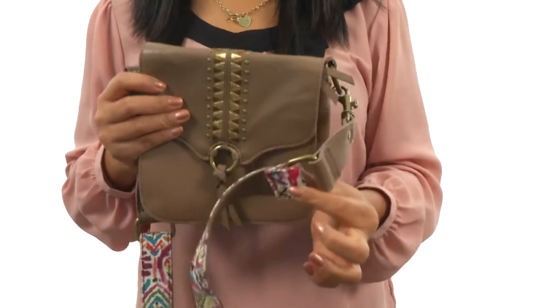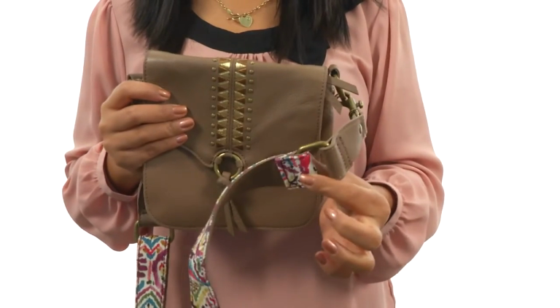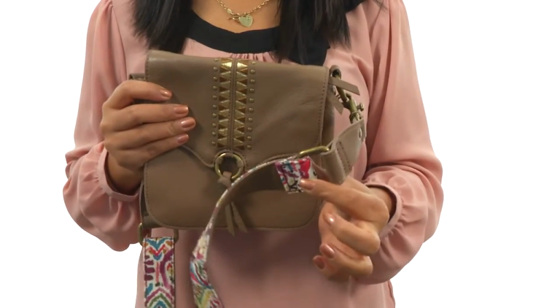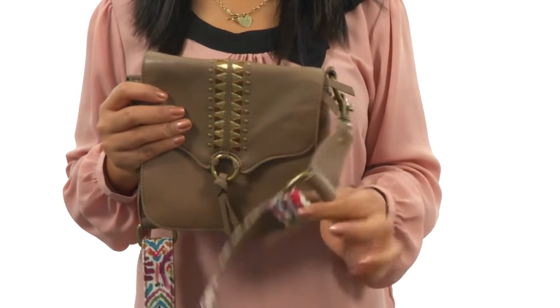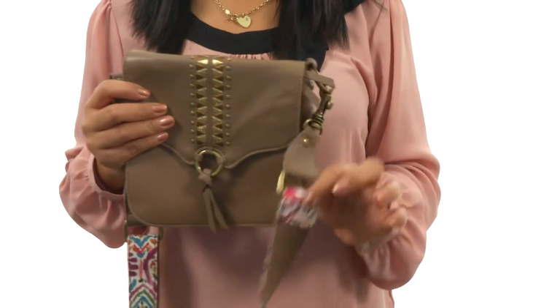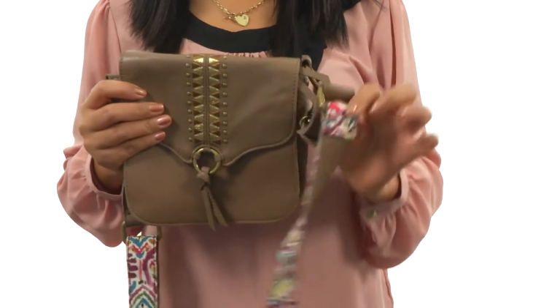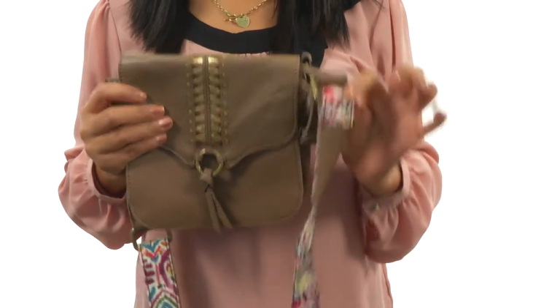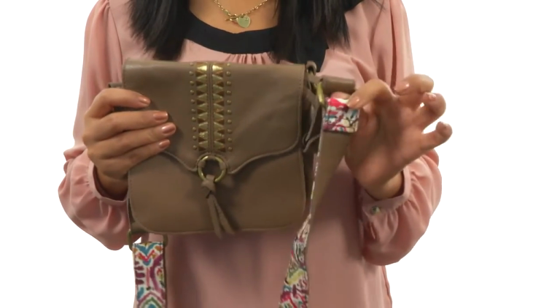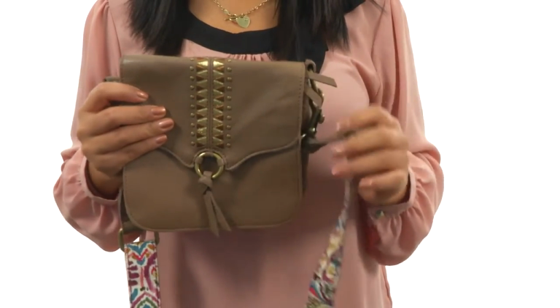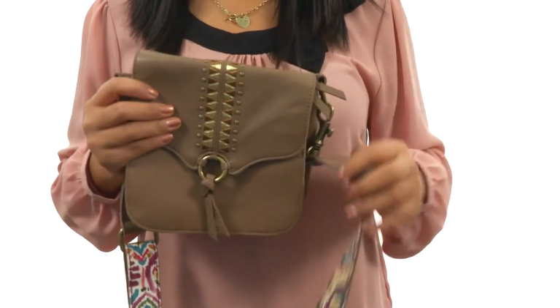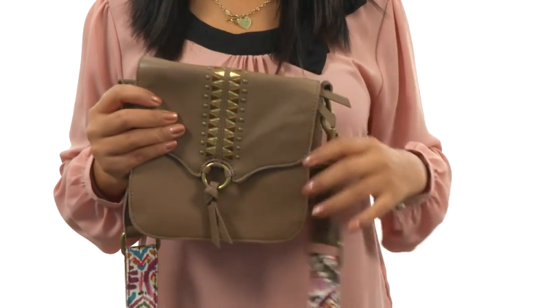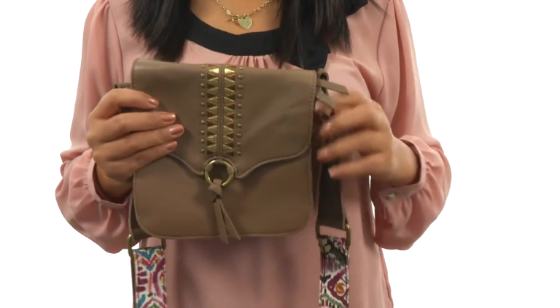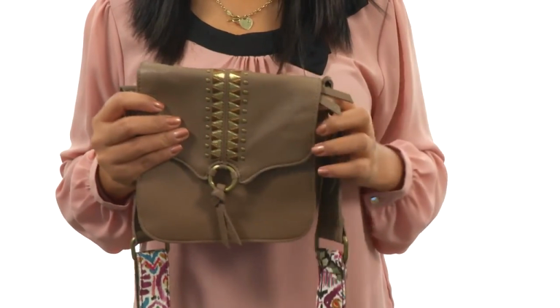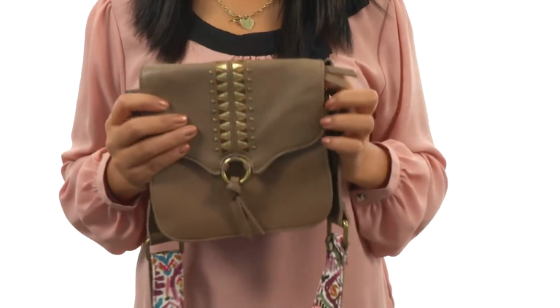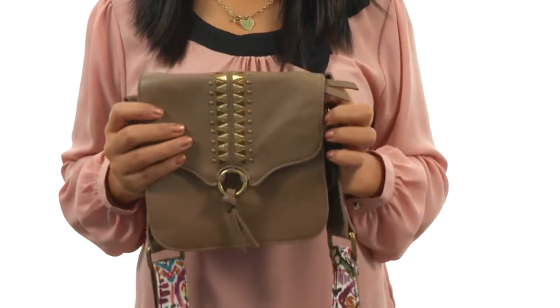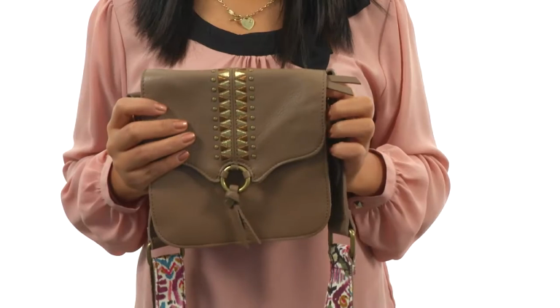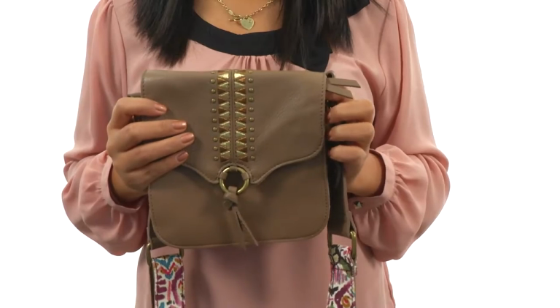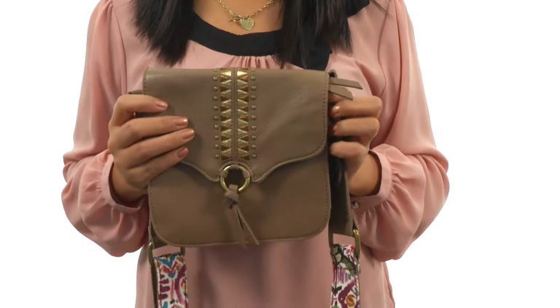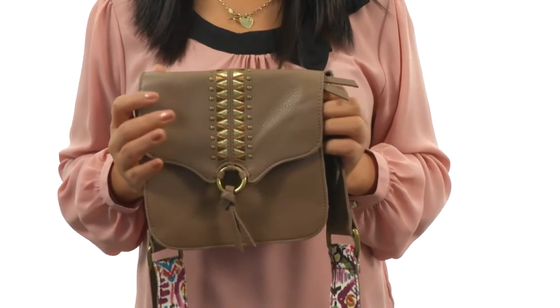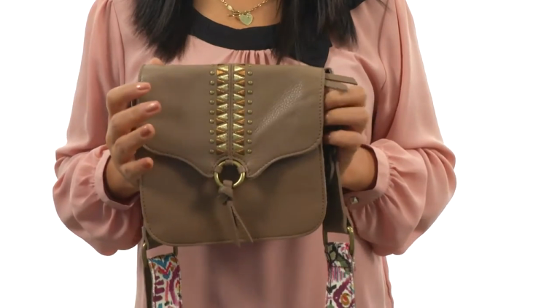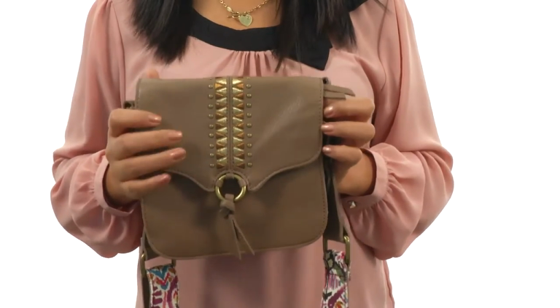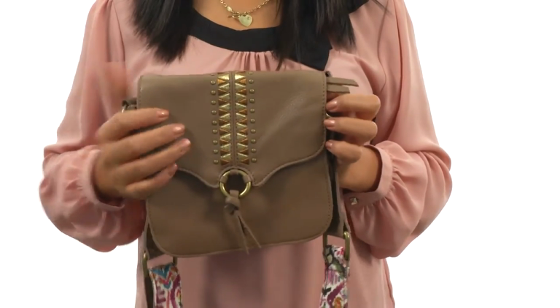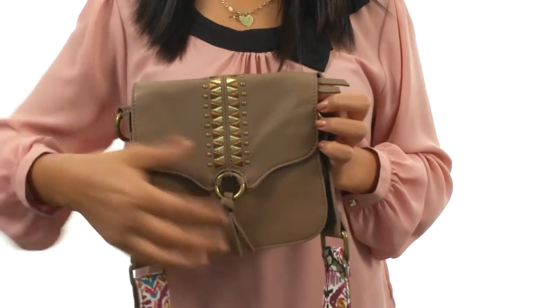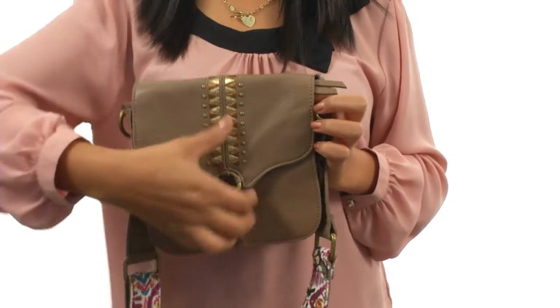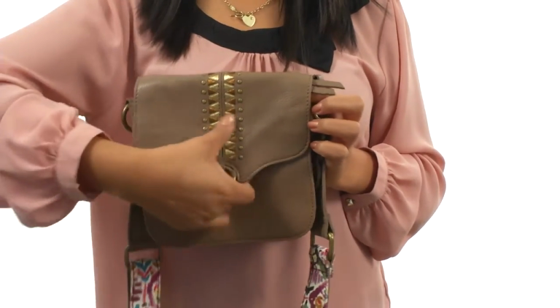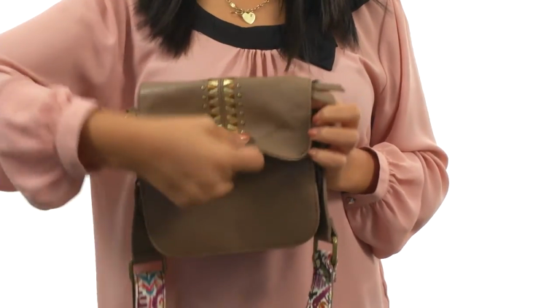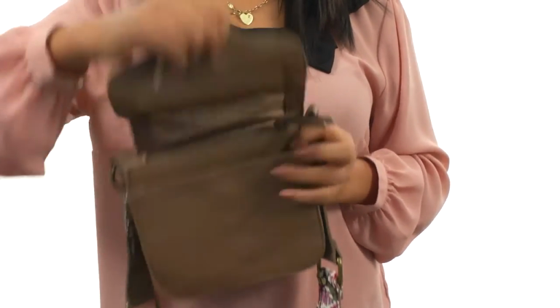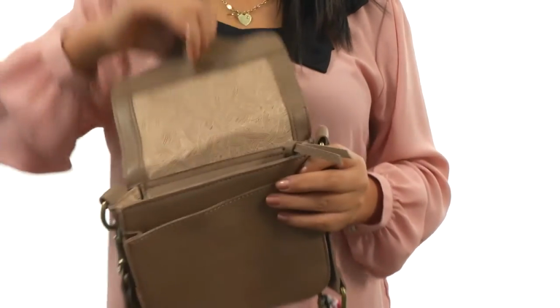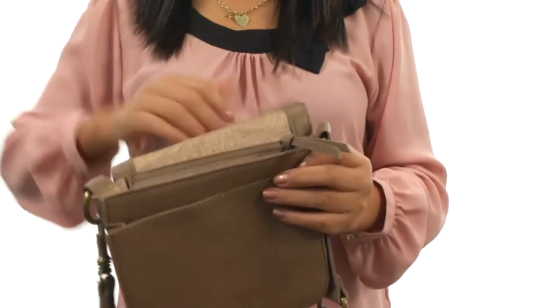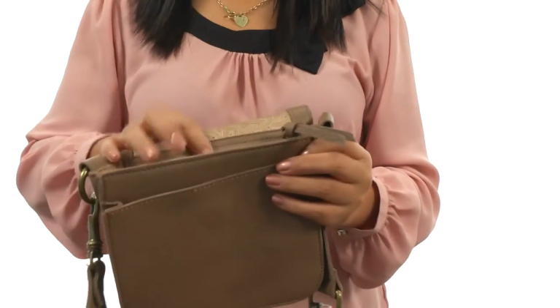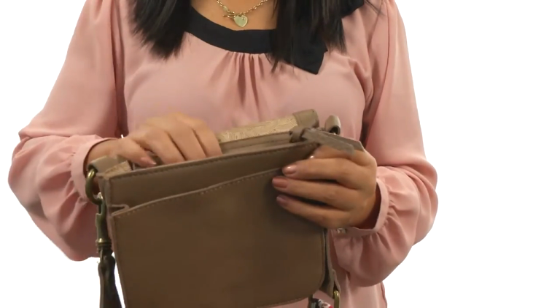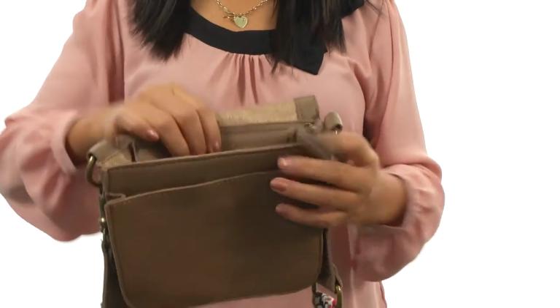I'm about 5 feet tall, so when I carry this handbag it lays right by my waist. The main compartment opens up with a flap and zip closure.